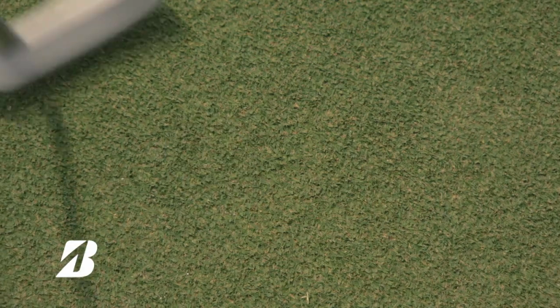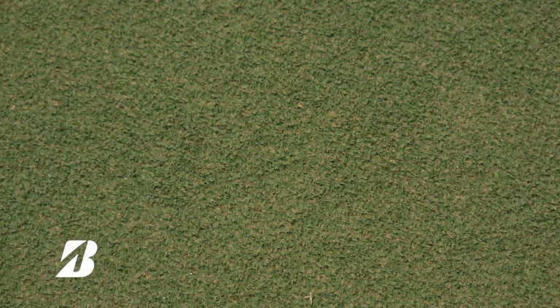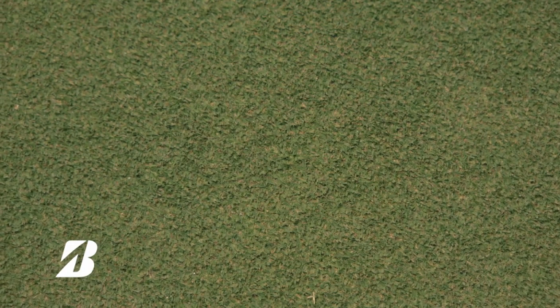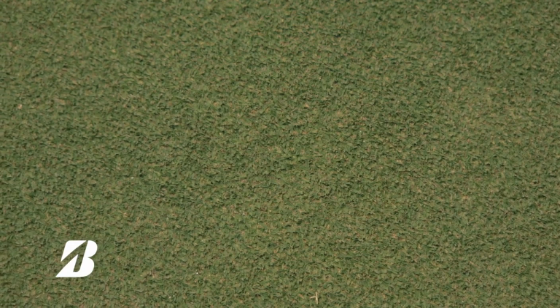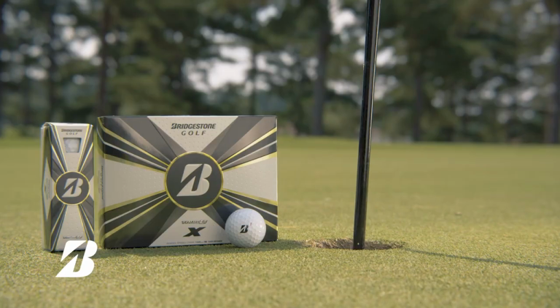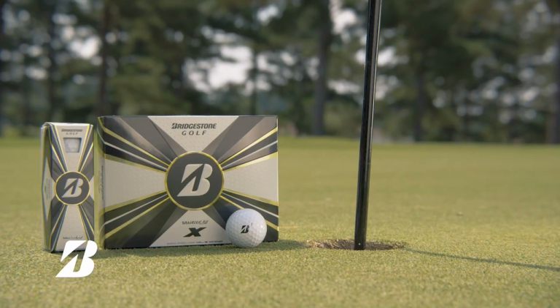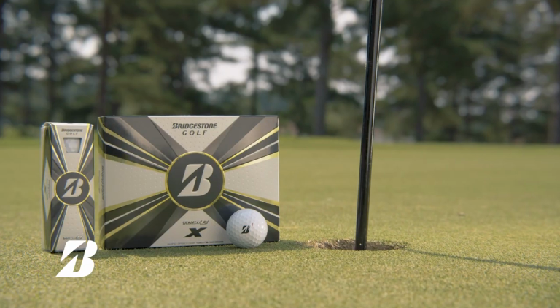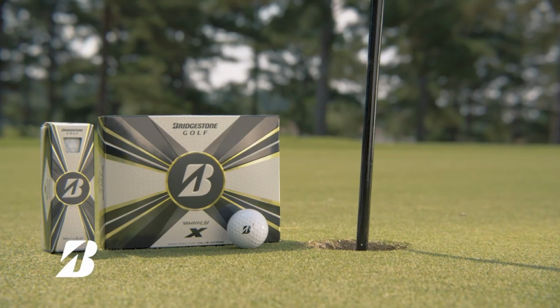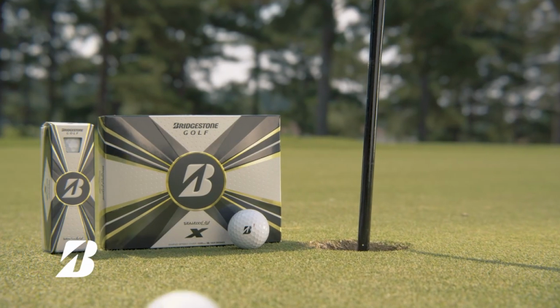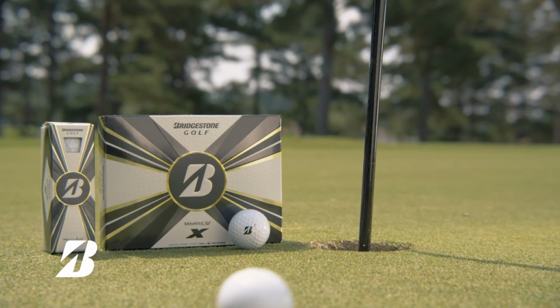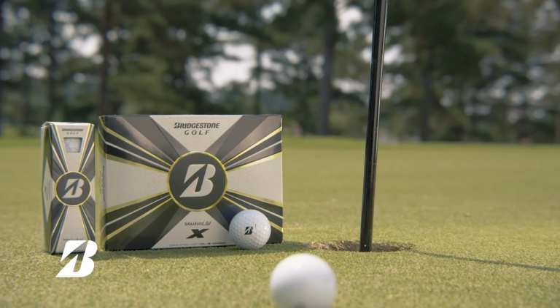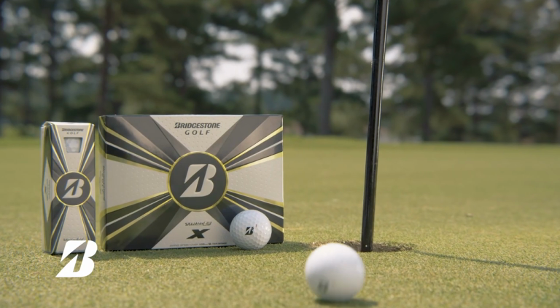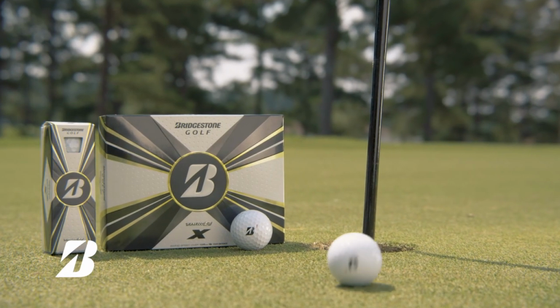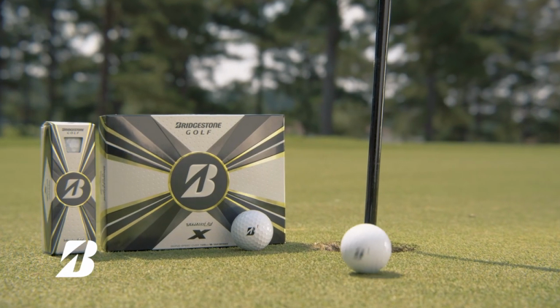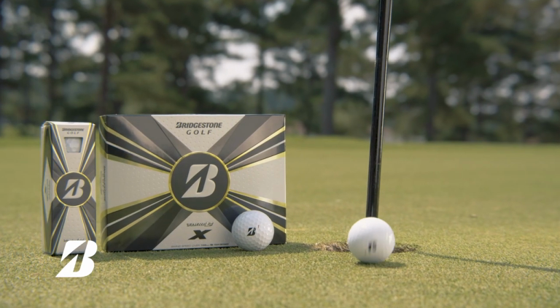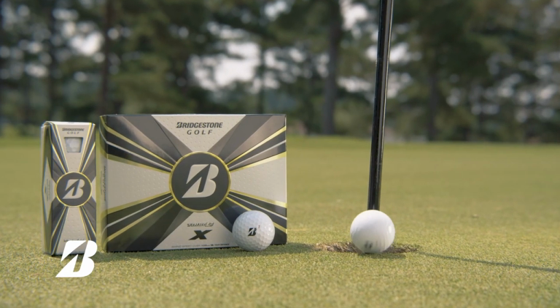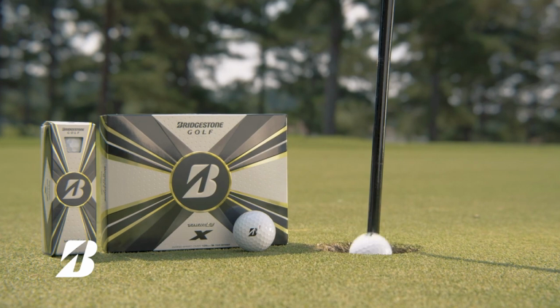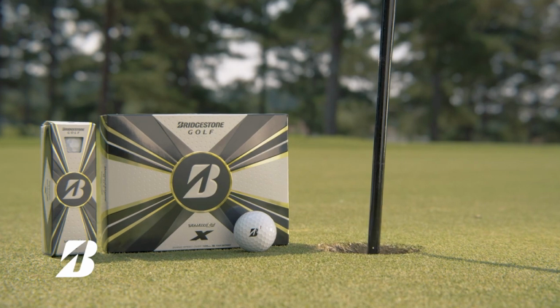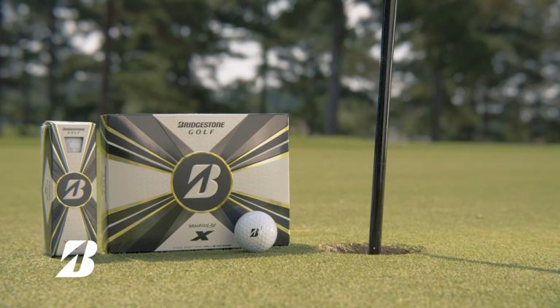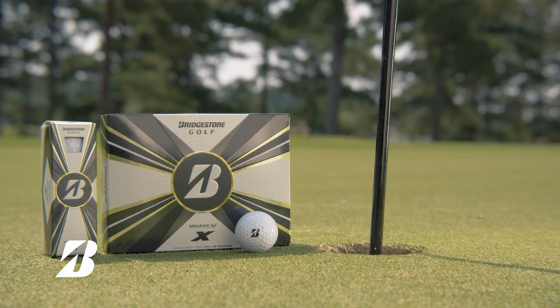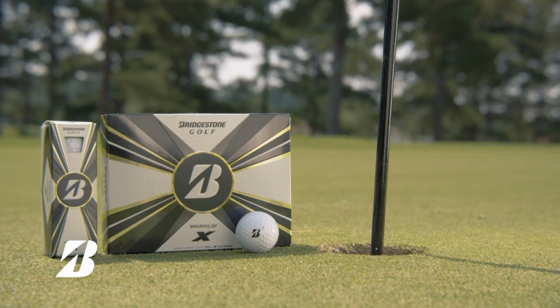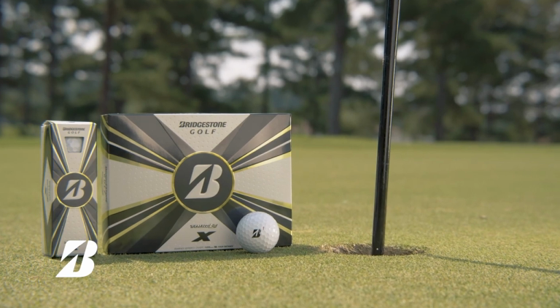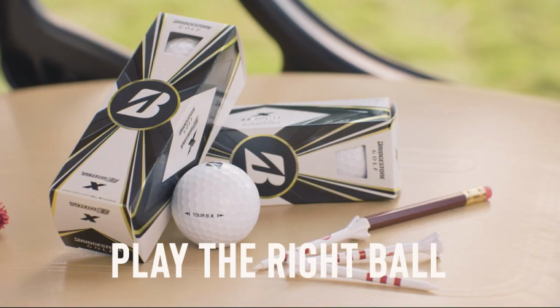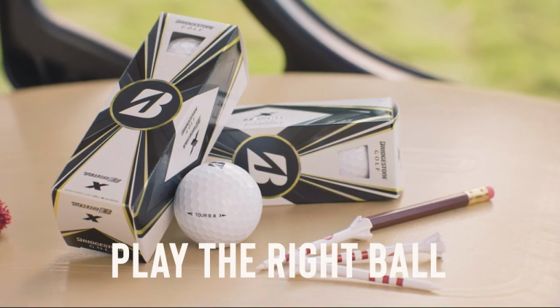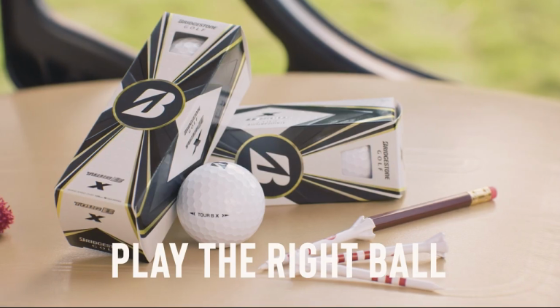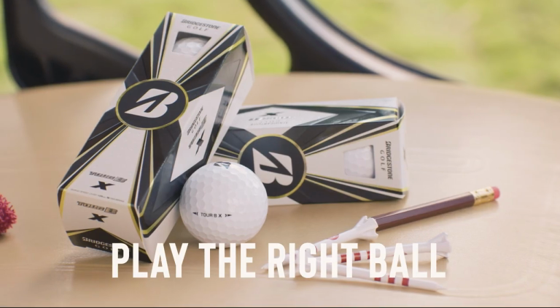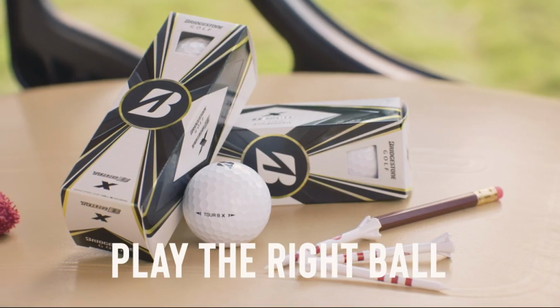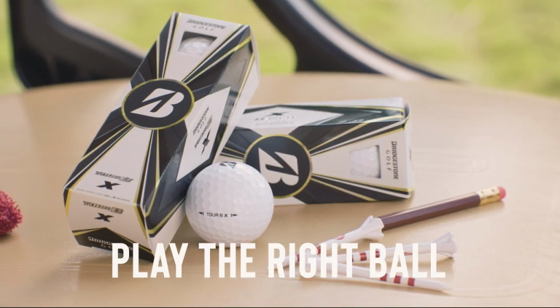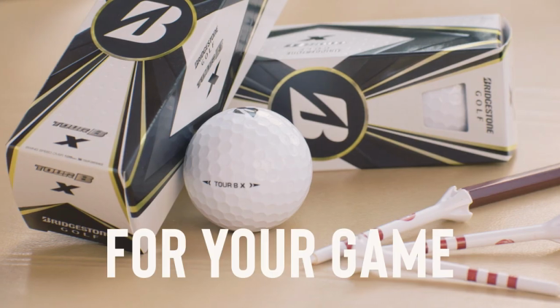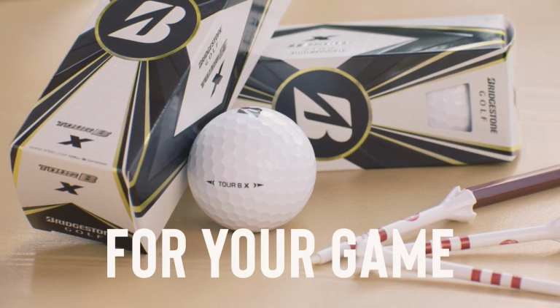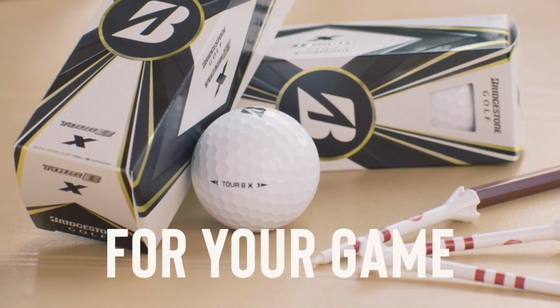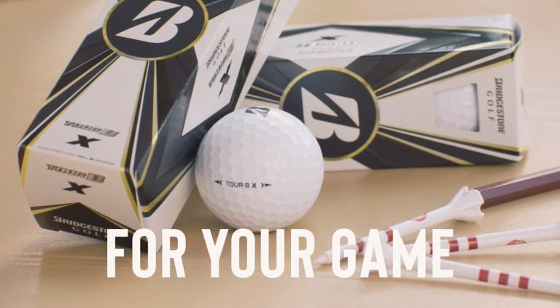The Tour BX is designed with real technology and innovation. Play the right ball for your game.